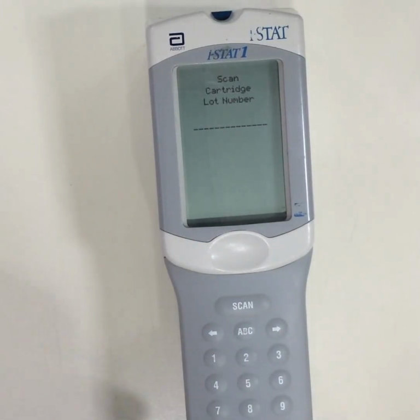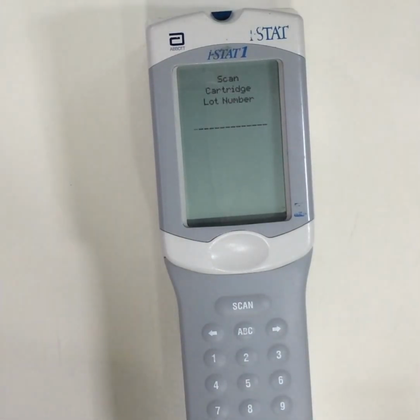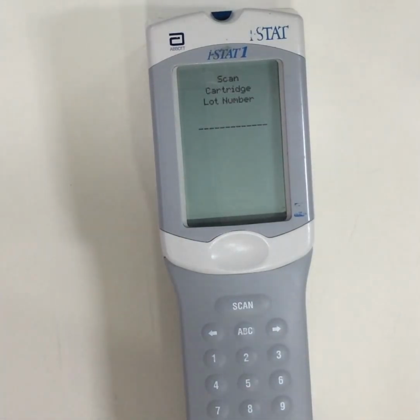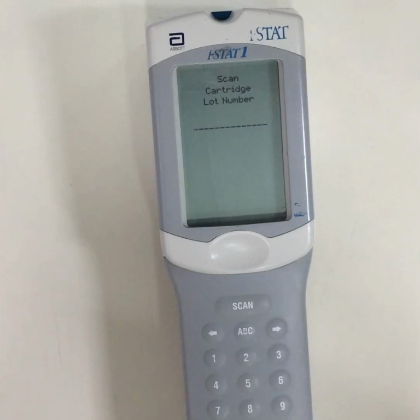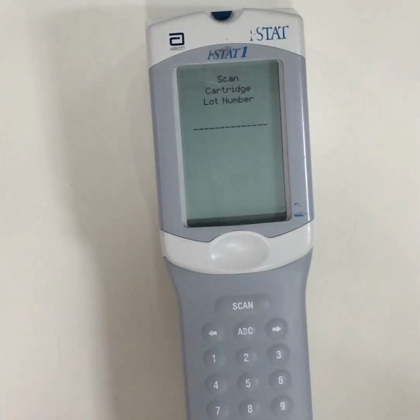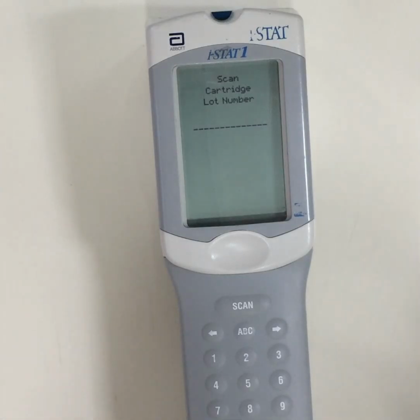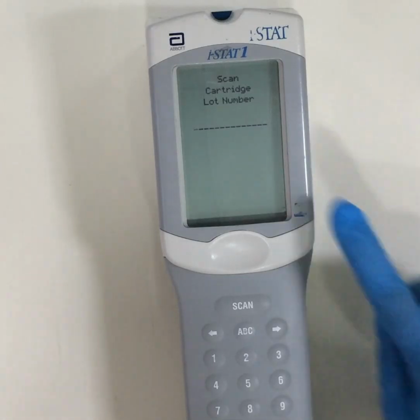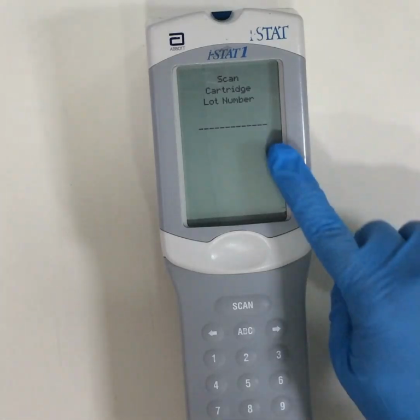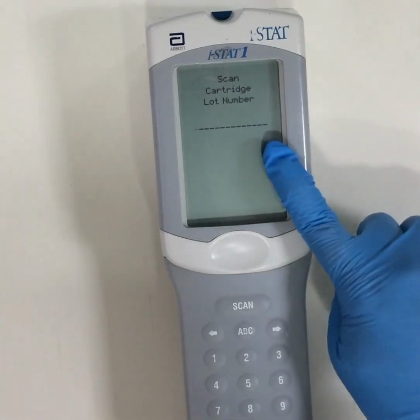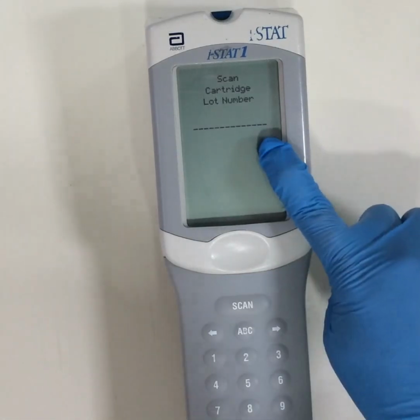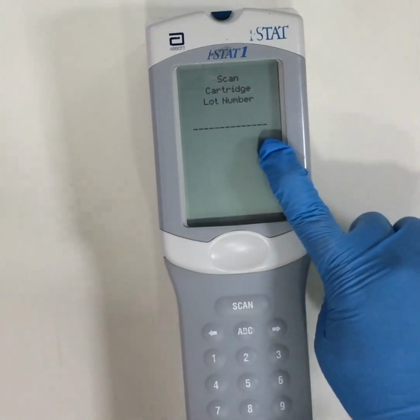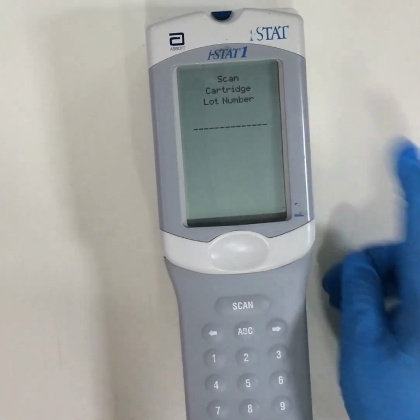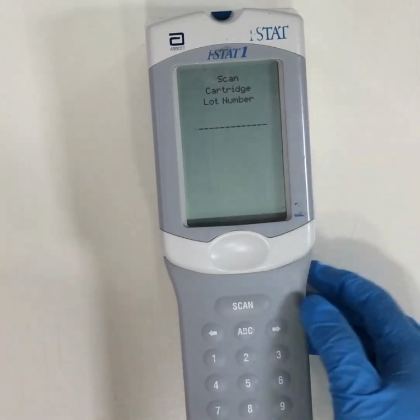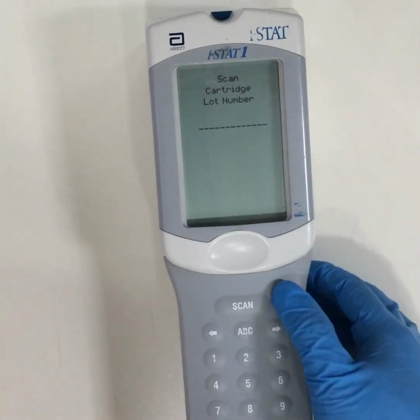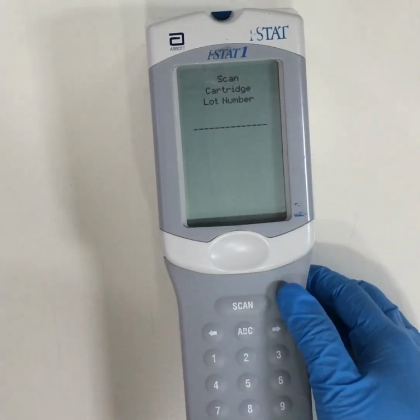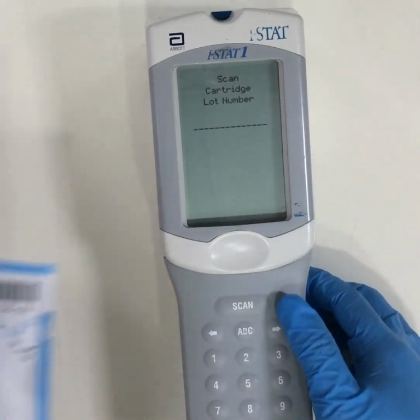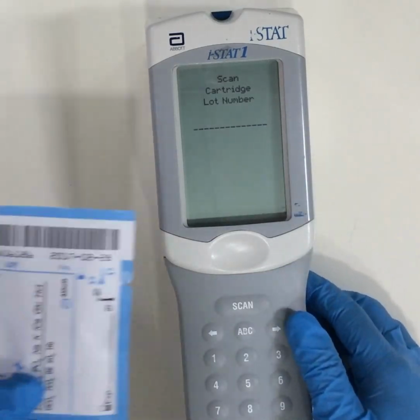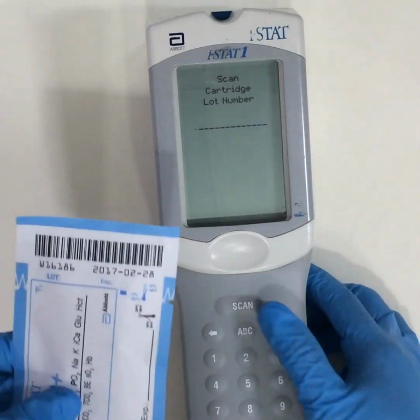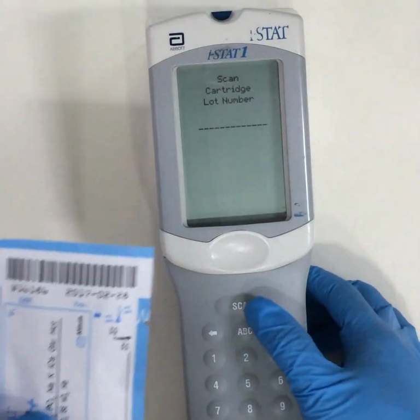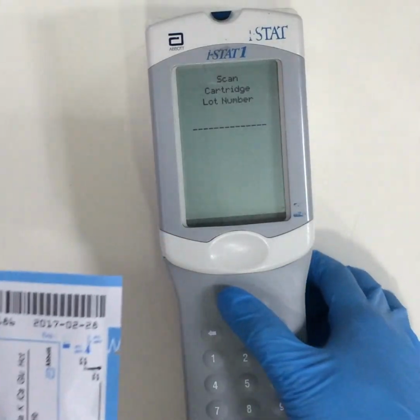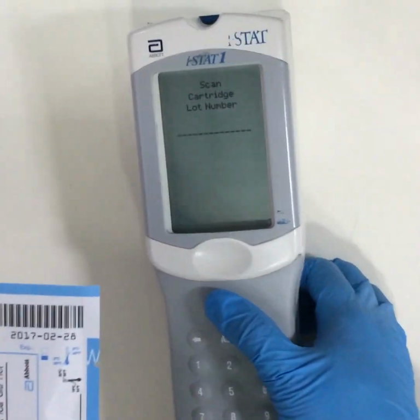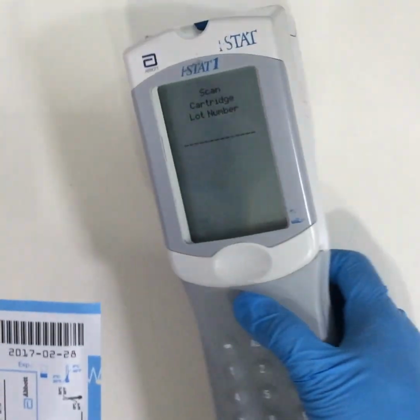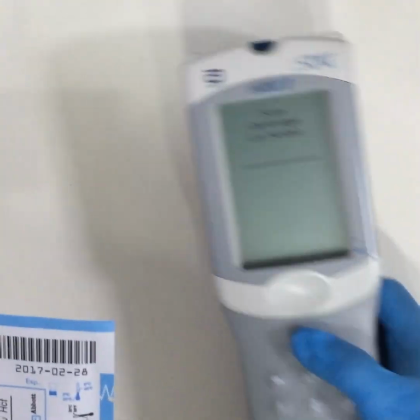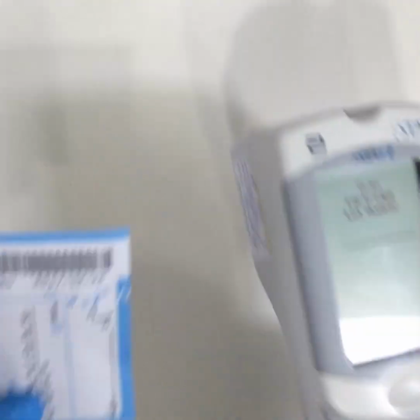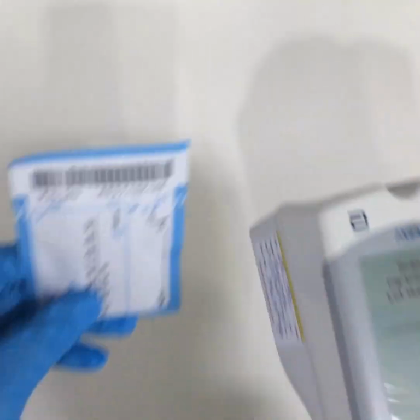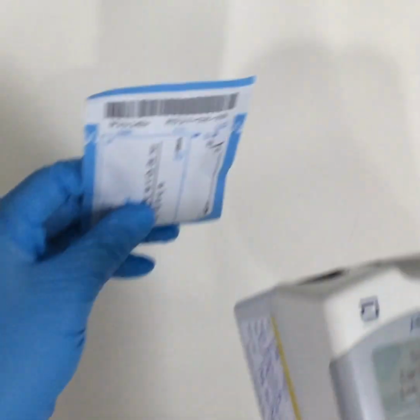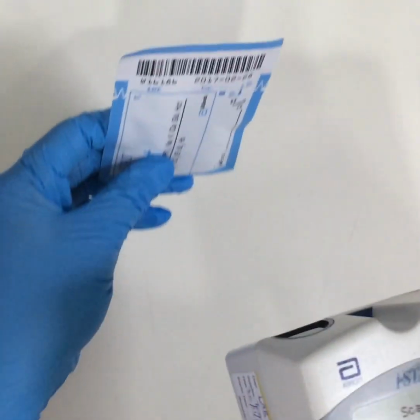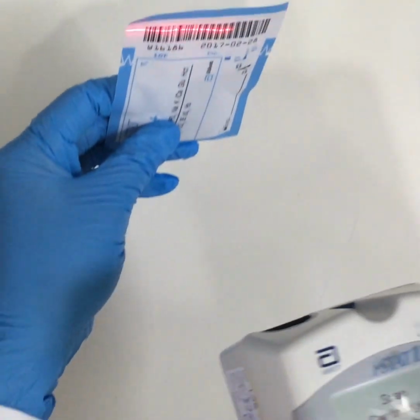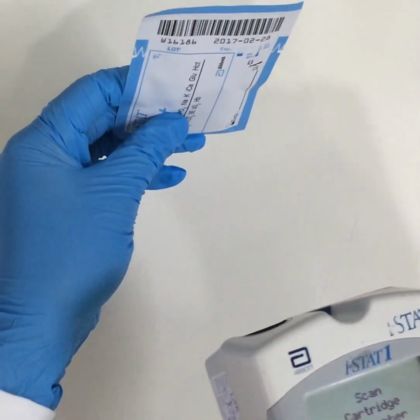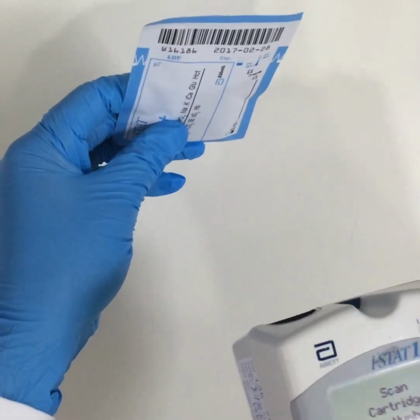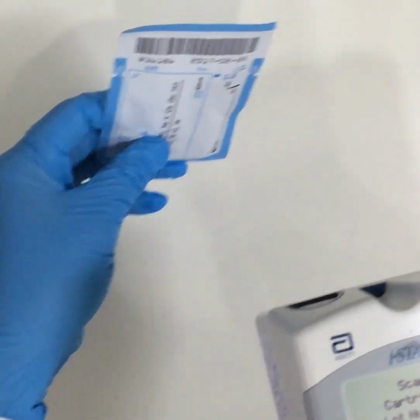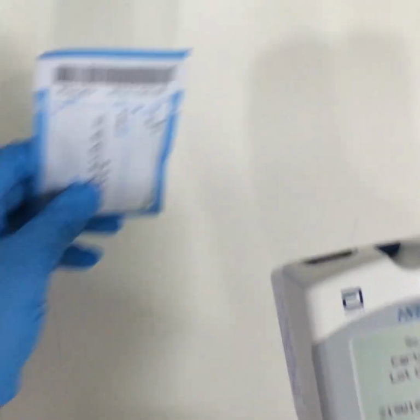We then scan the cartridge lot number, which is on the package insert of the cartridge.